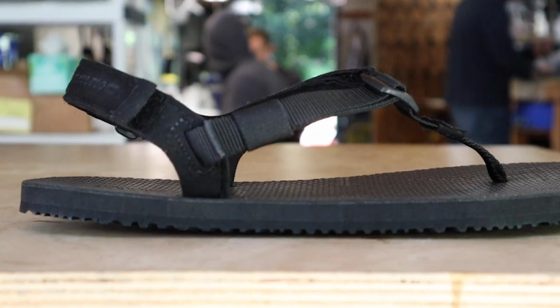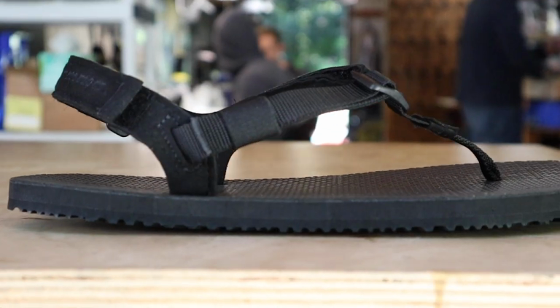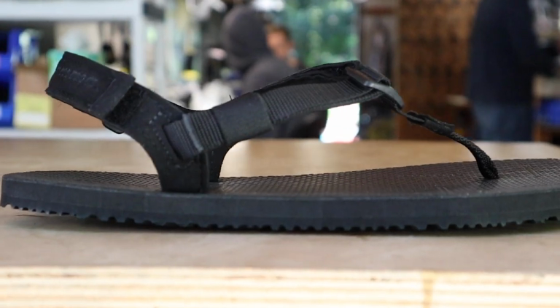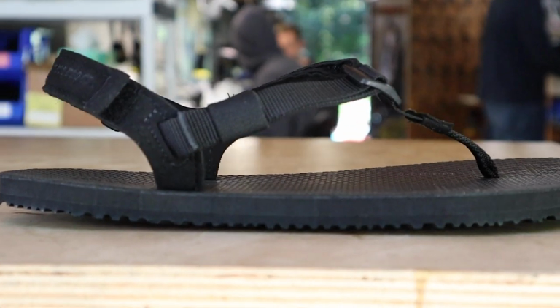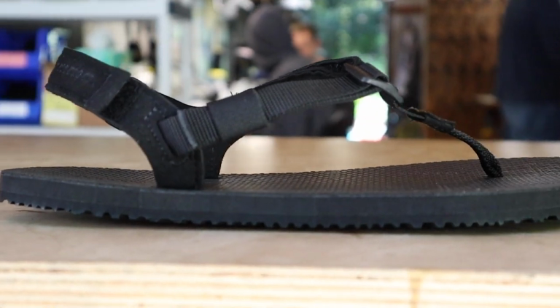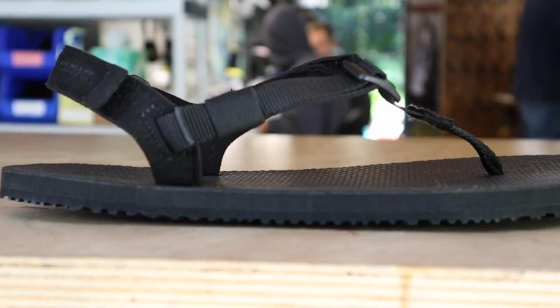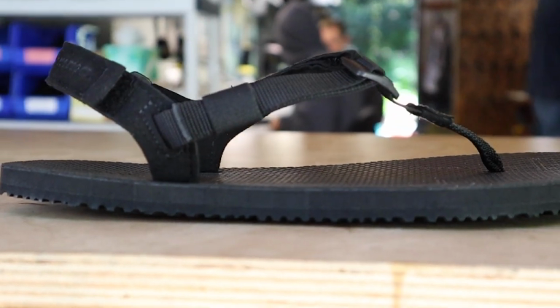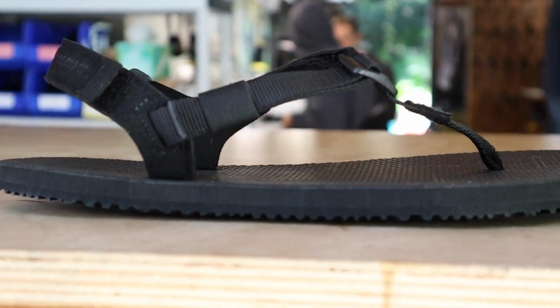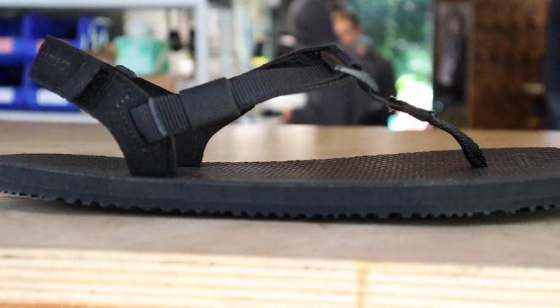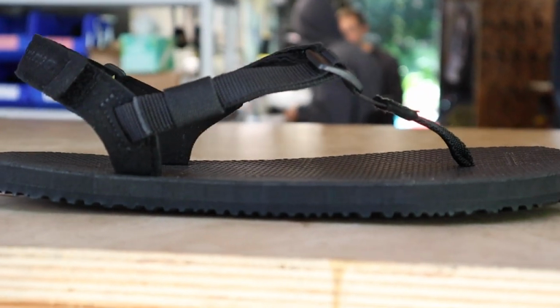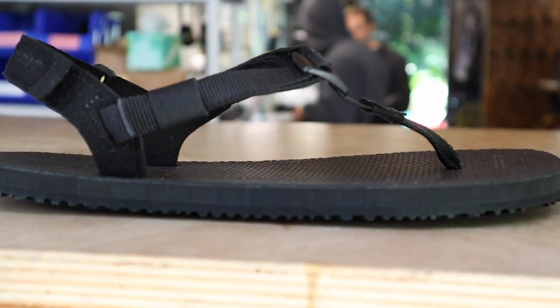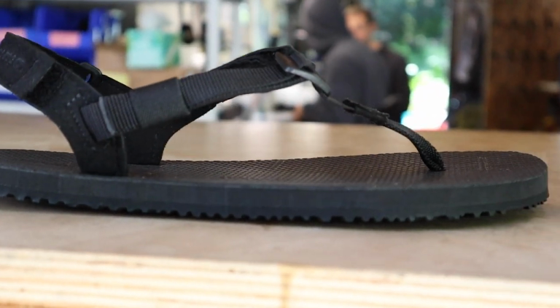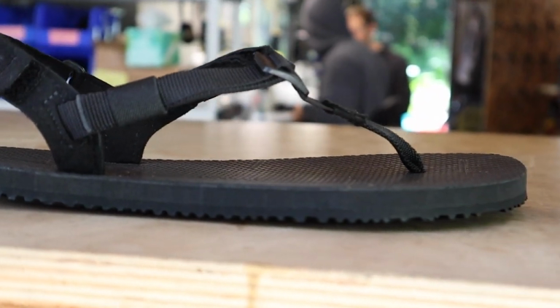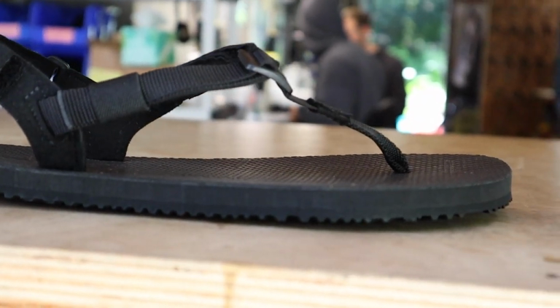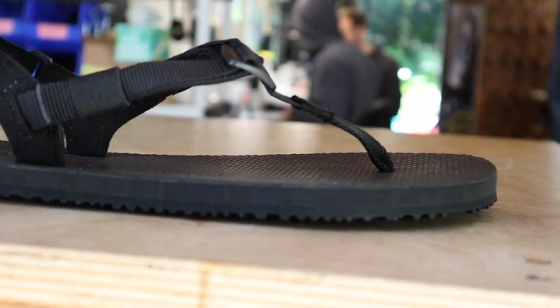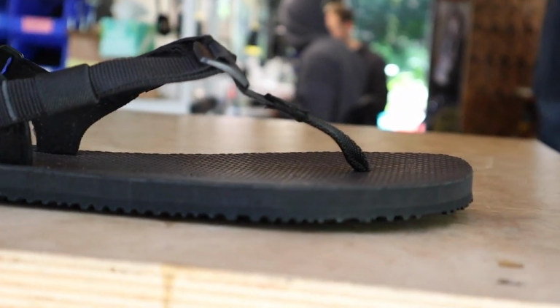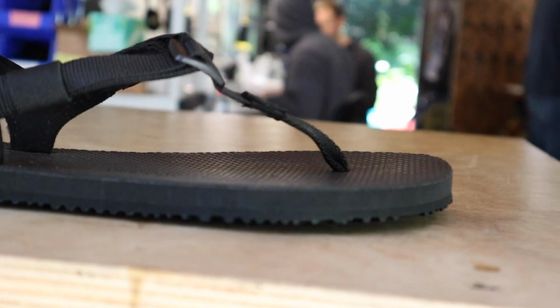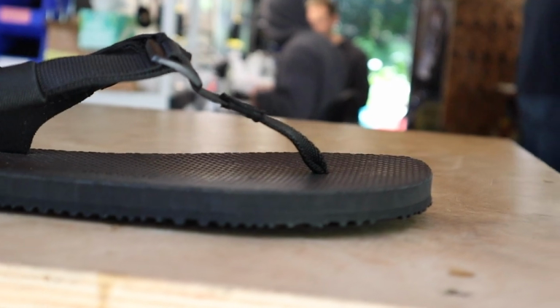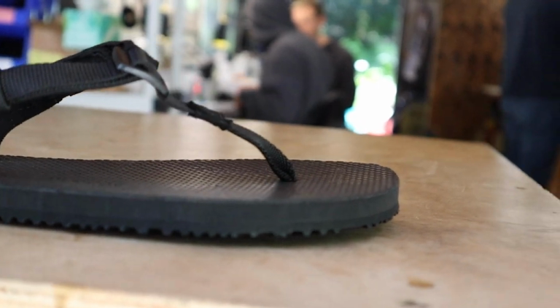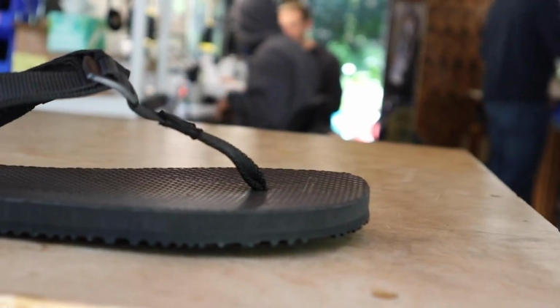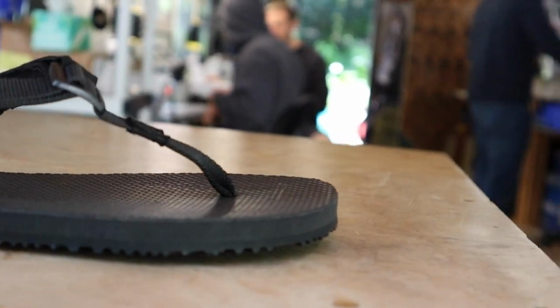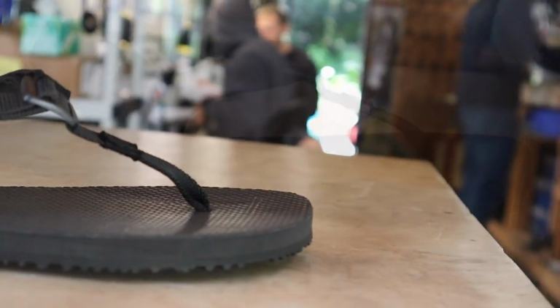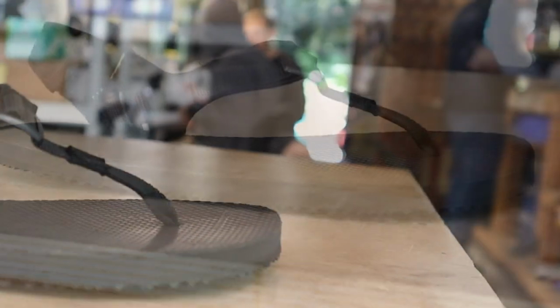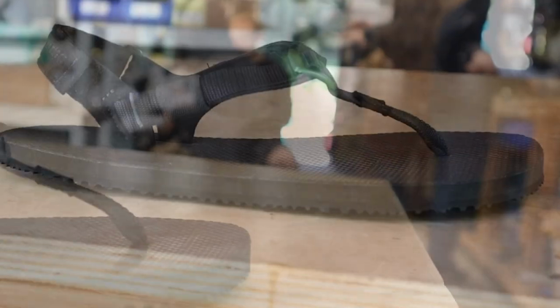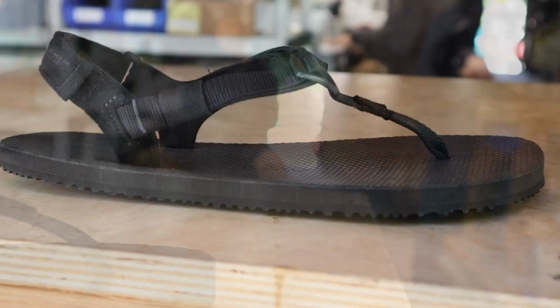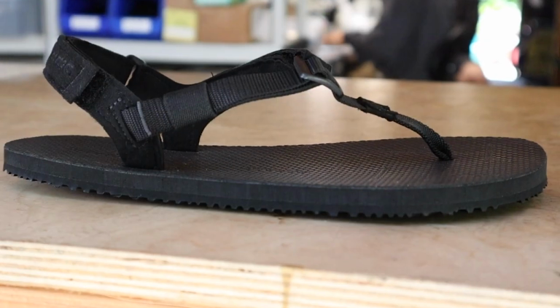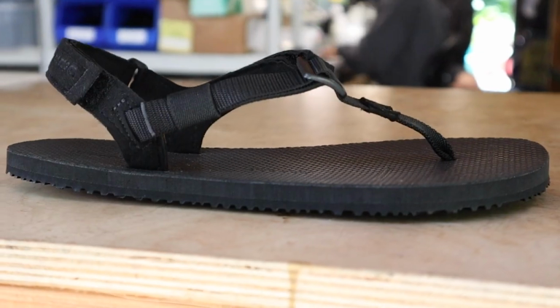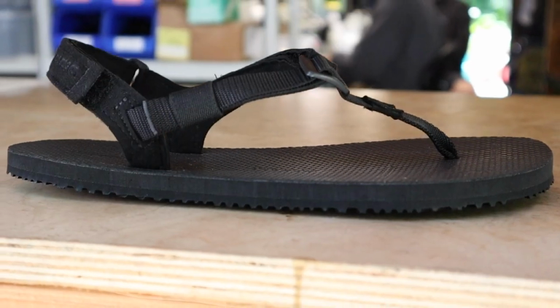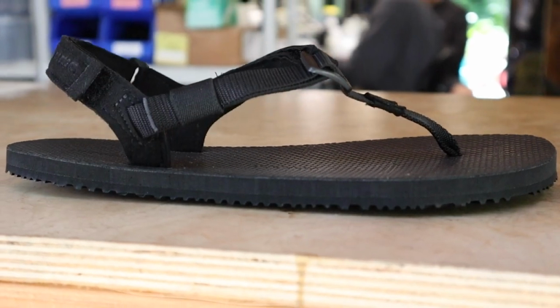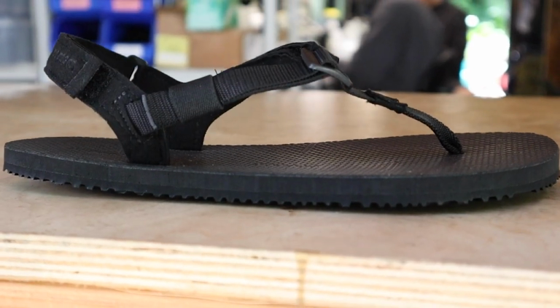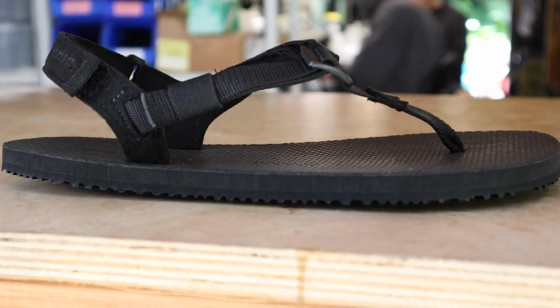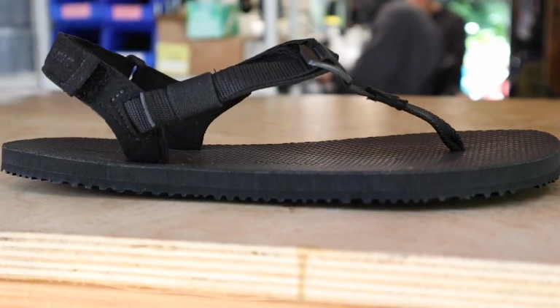Still great for running and for anybody that's just looking for a little bit more protection but still wants a lightweight, minimalist sandal where their foot can spread out.